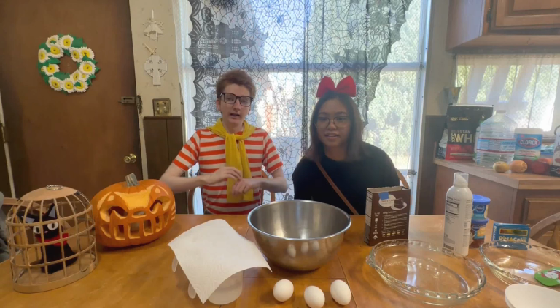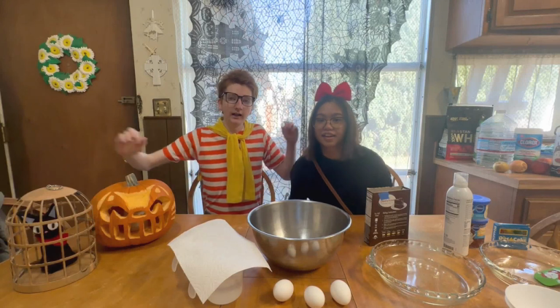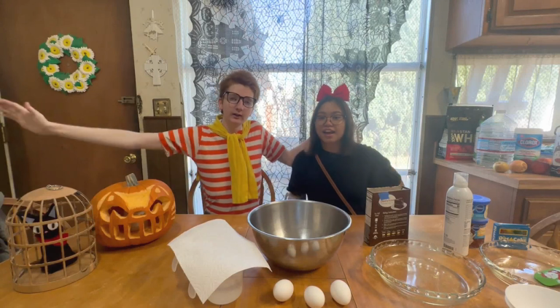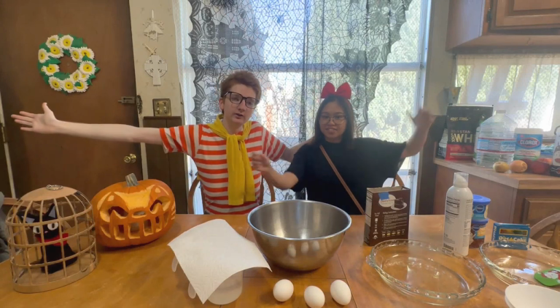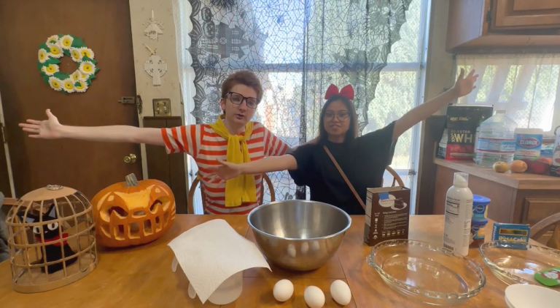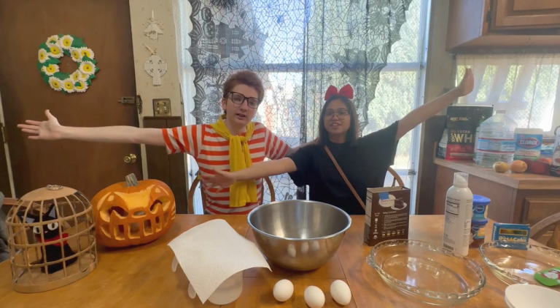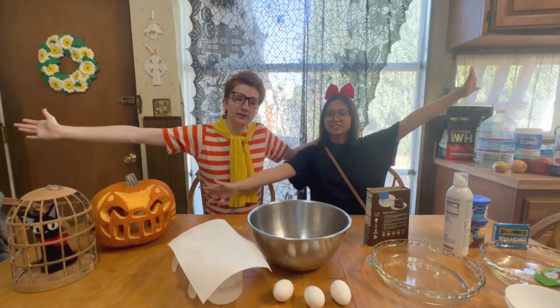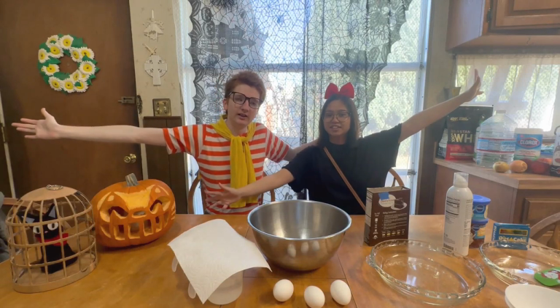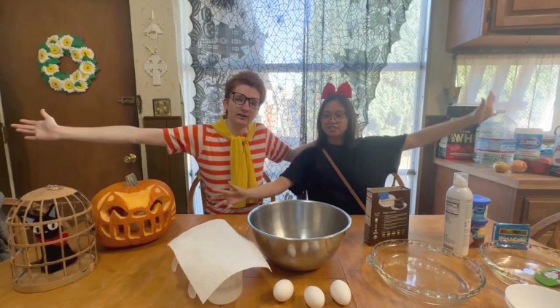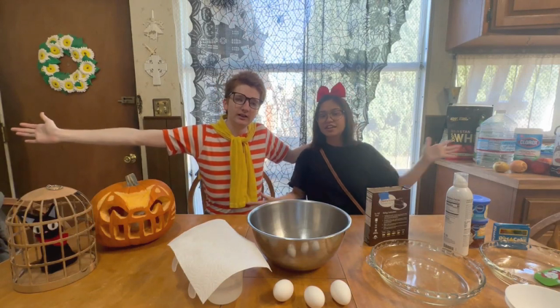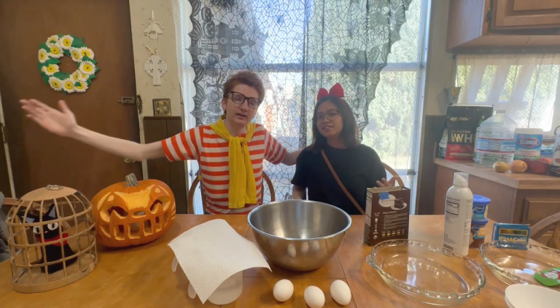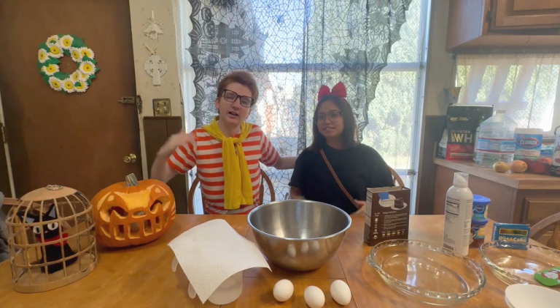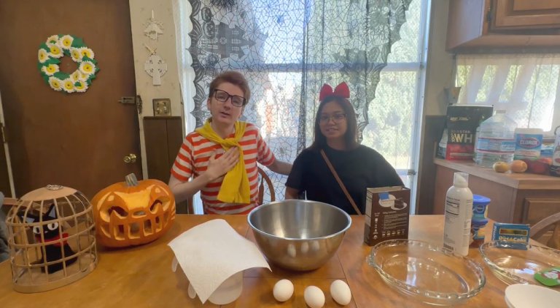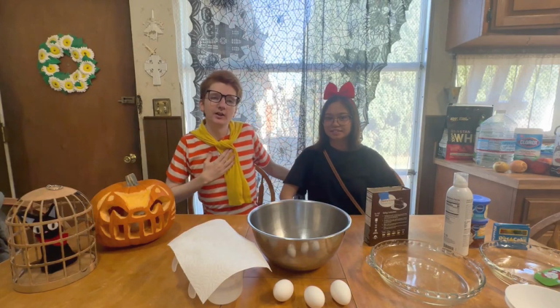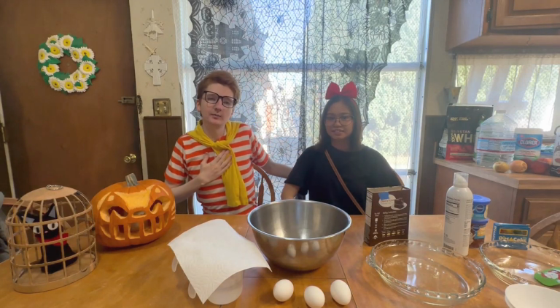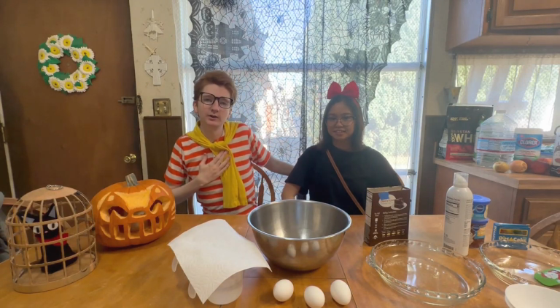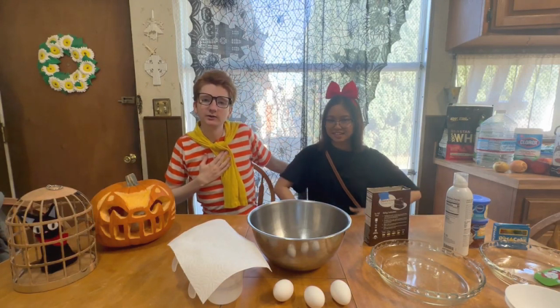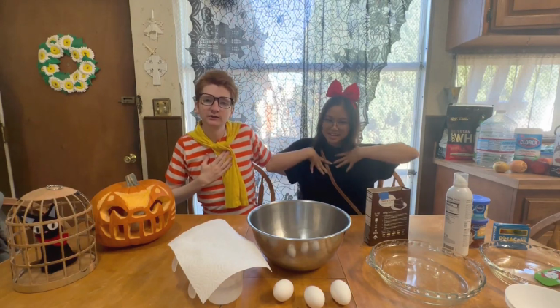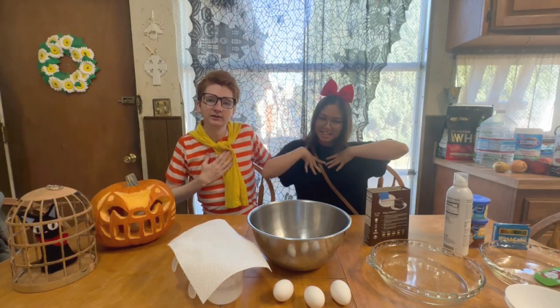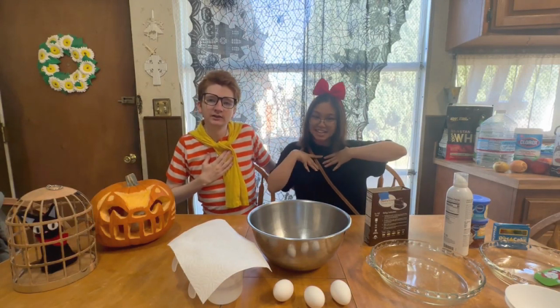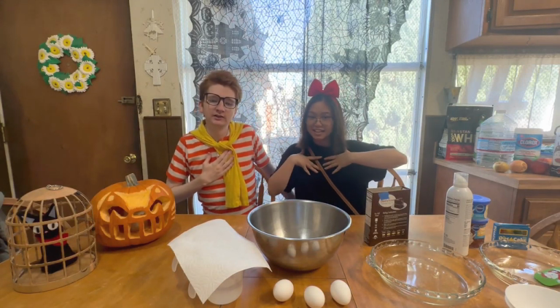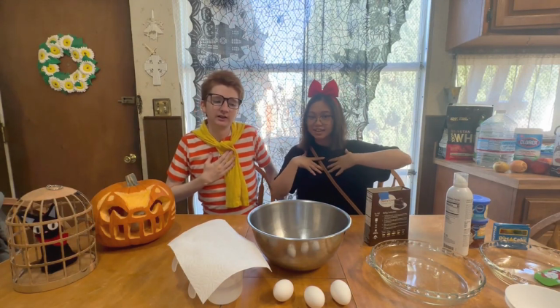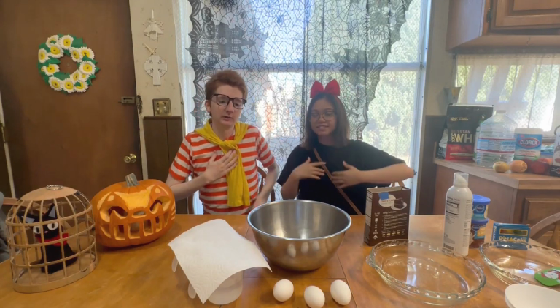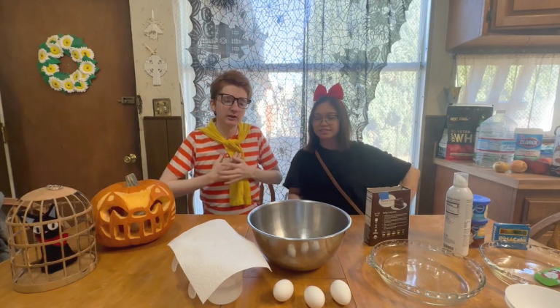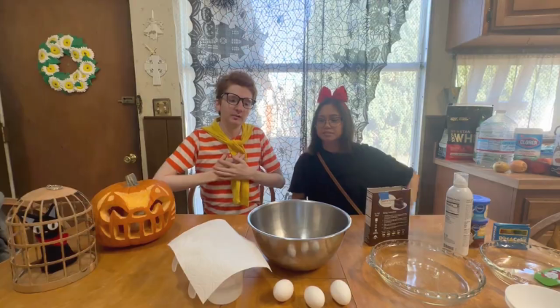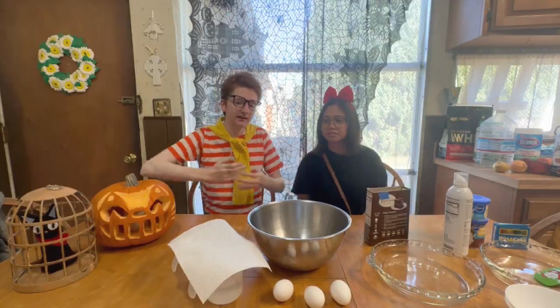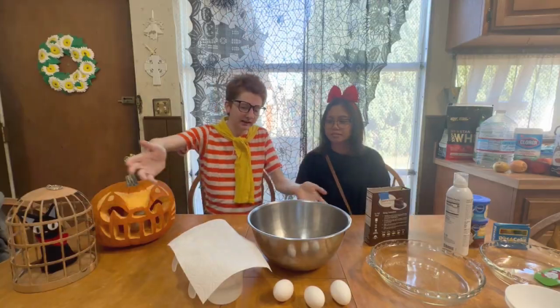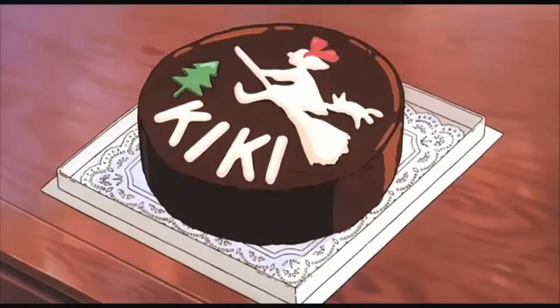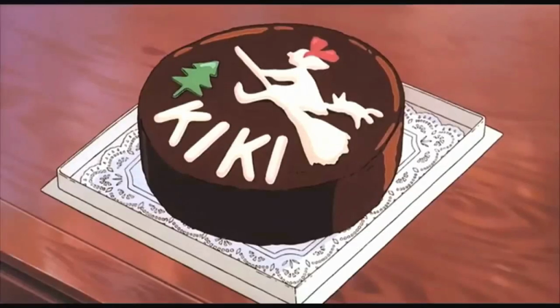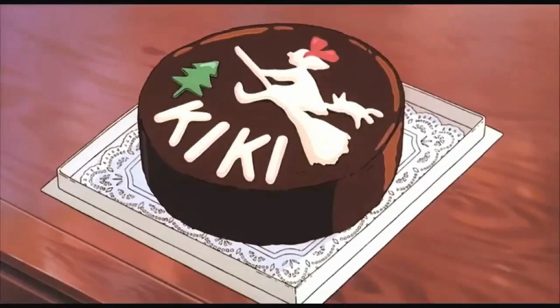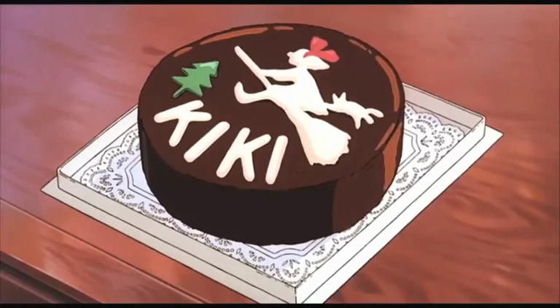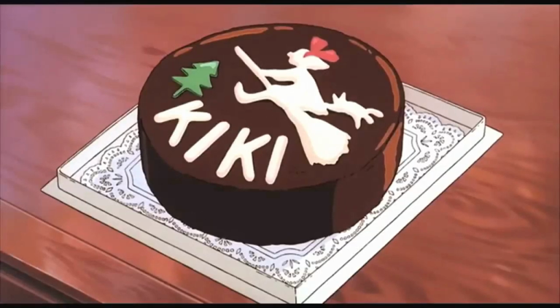Hey, all you creators out there. I'm Tombo. And I'm Nikki. And we're gonna bake a cake. Cake.